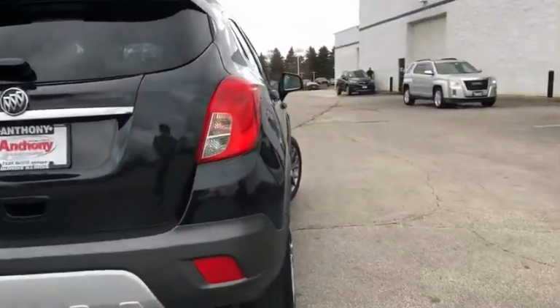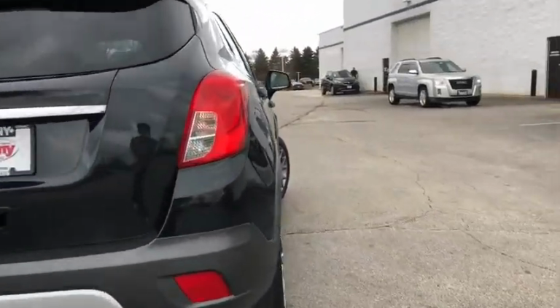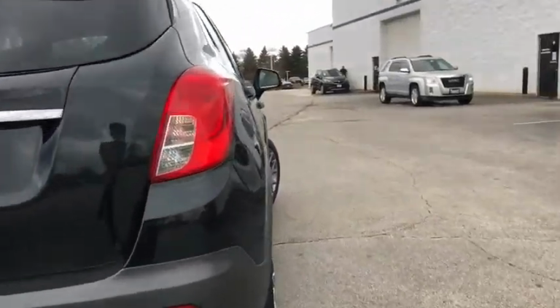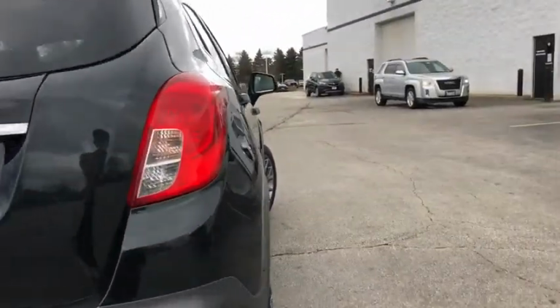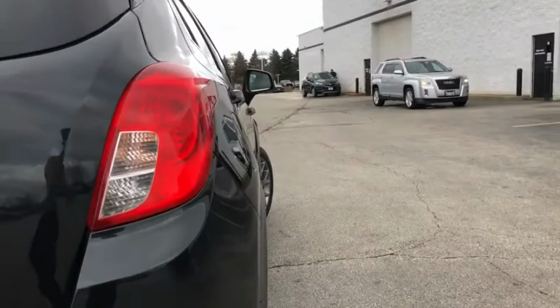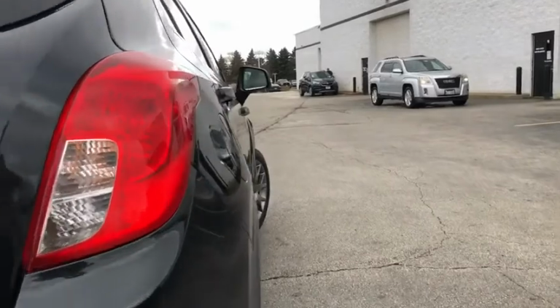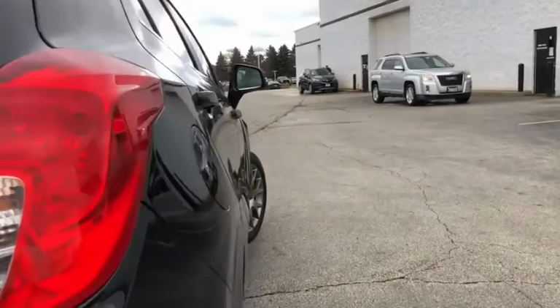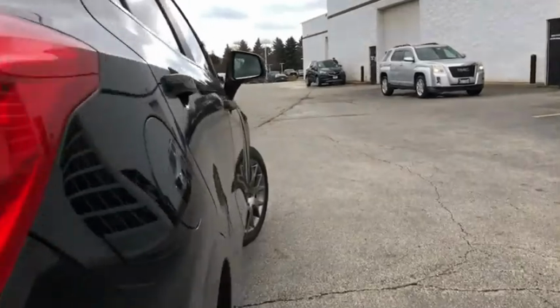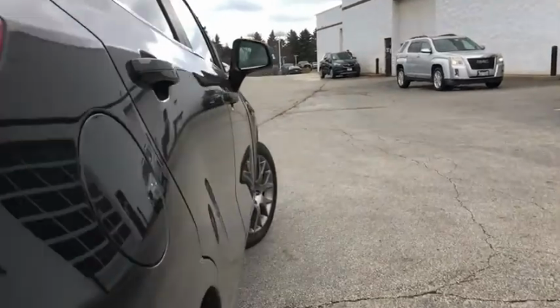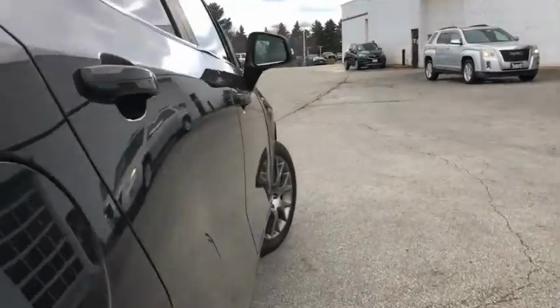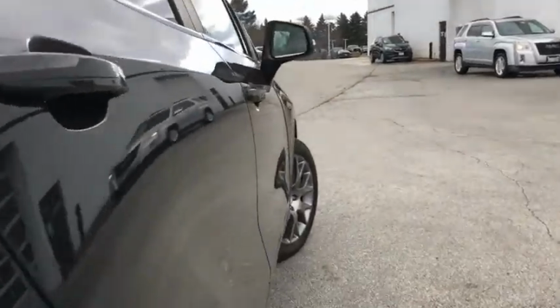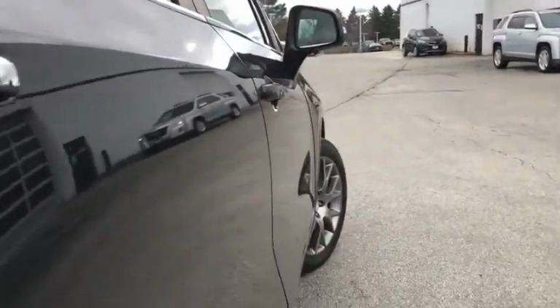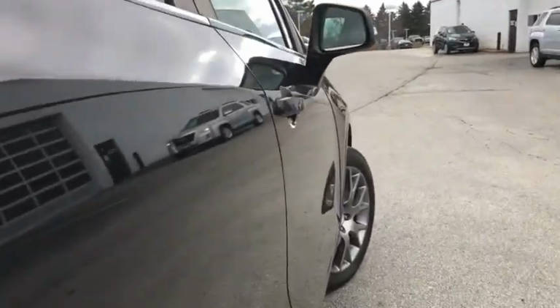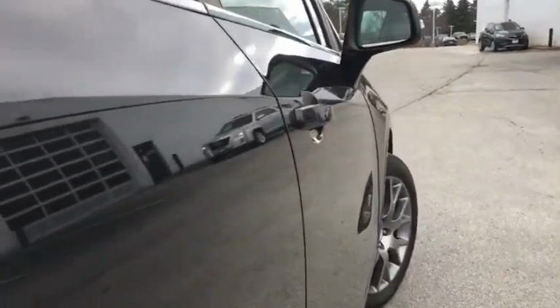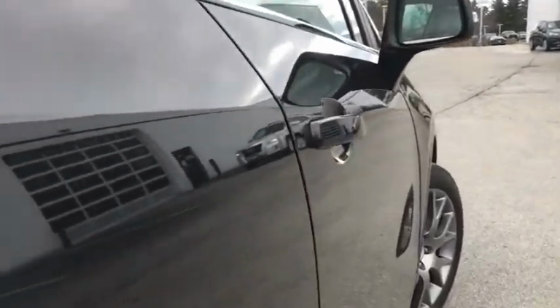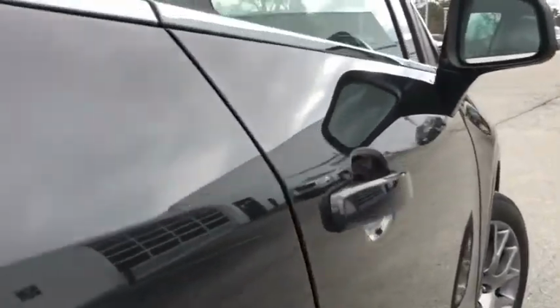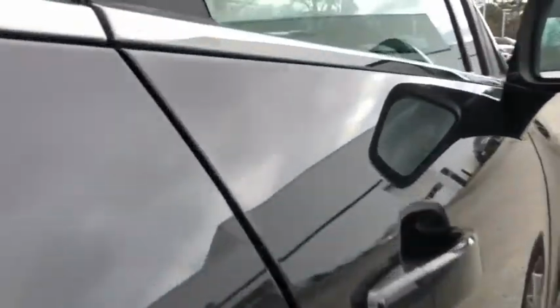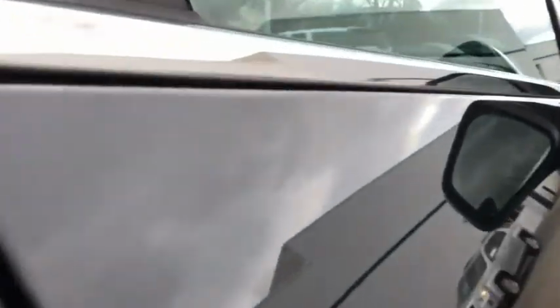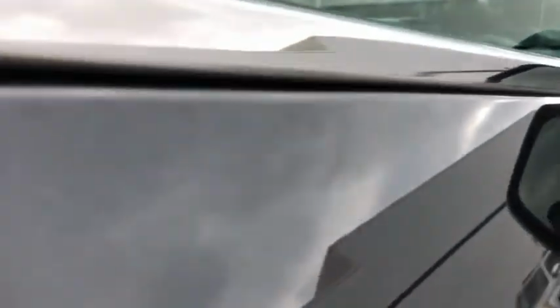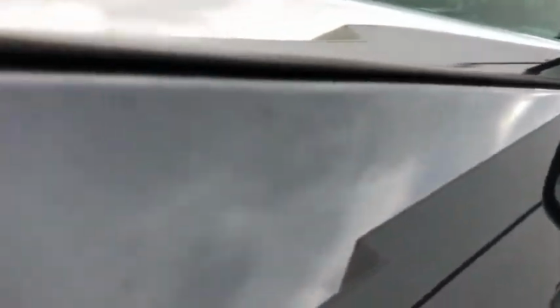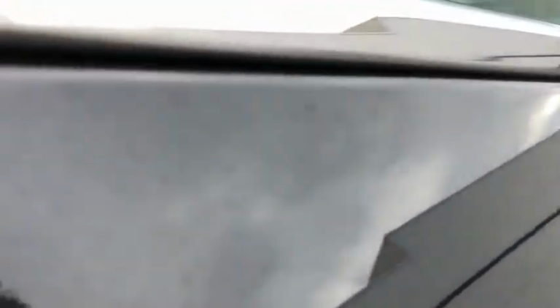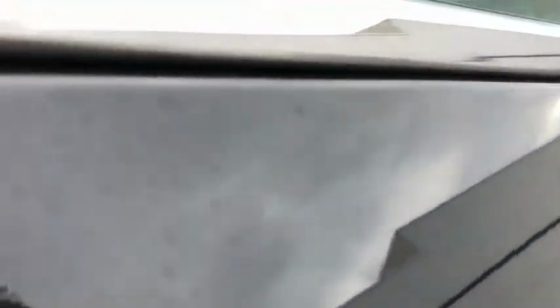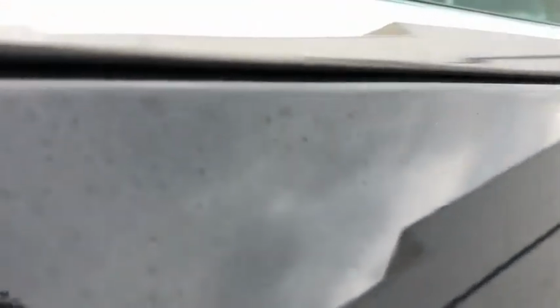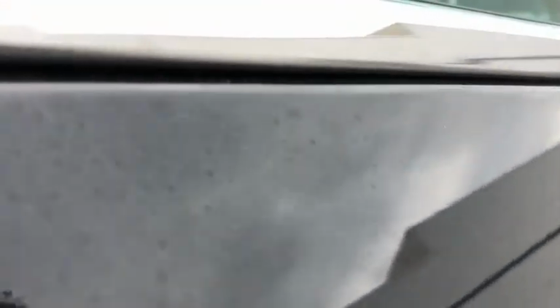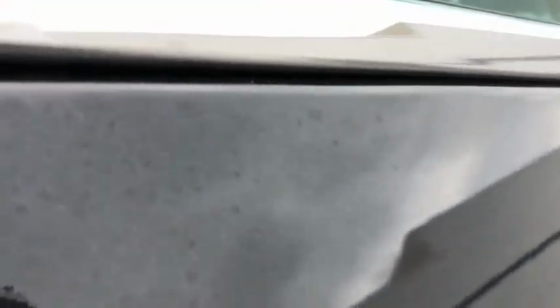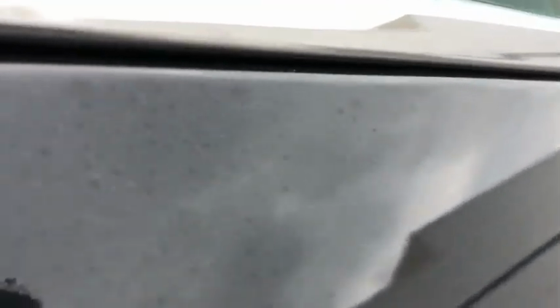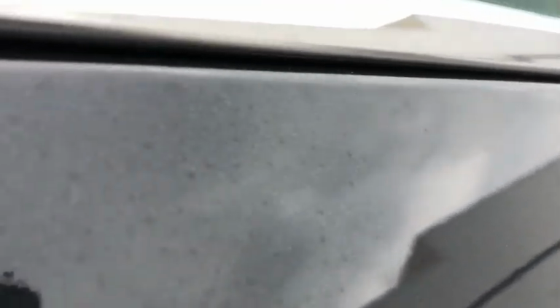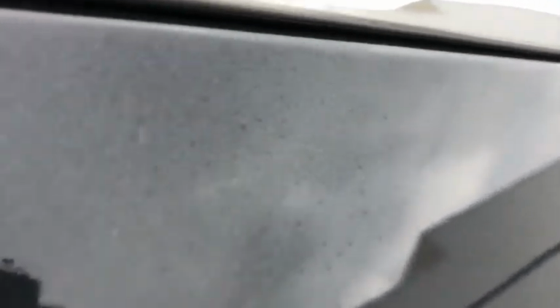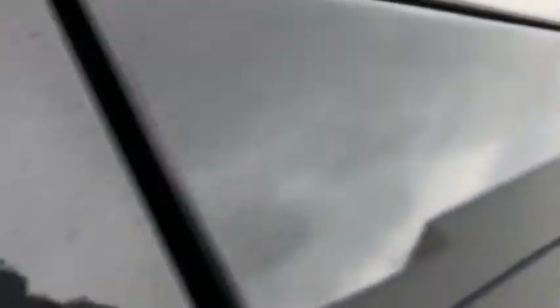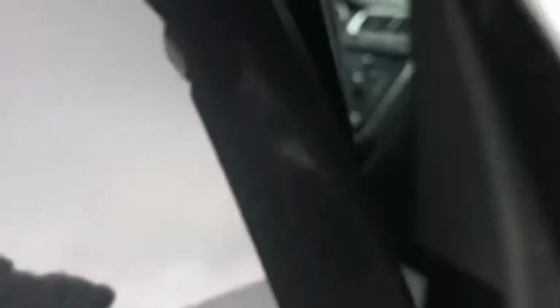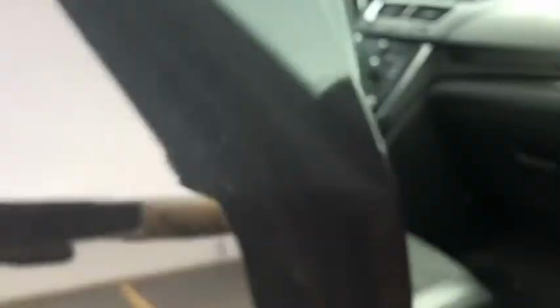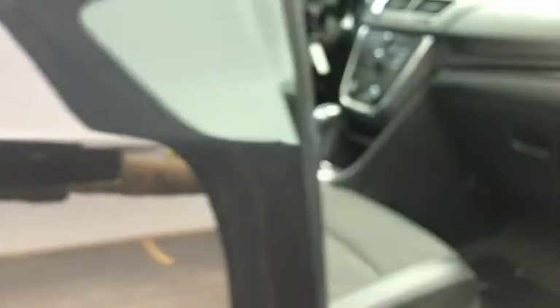Standard features that would make any car owner smile. This vehicle has less than 60,000 miles.